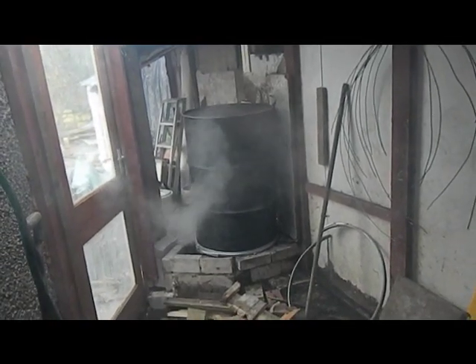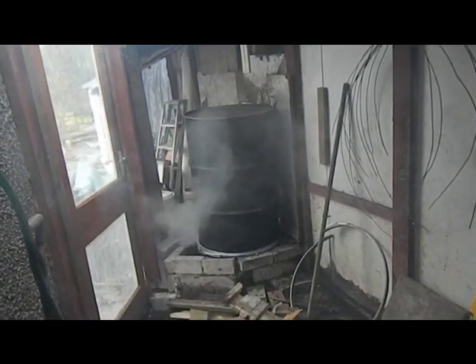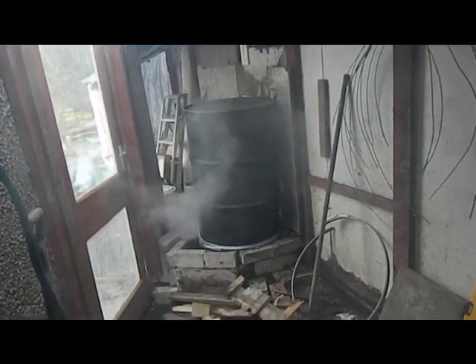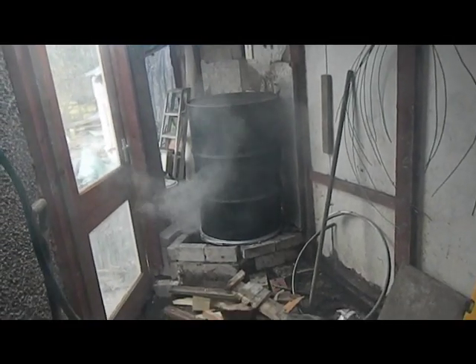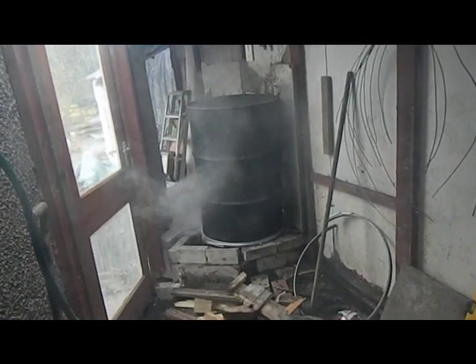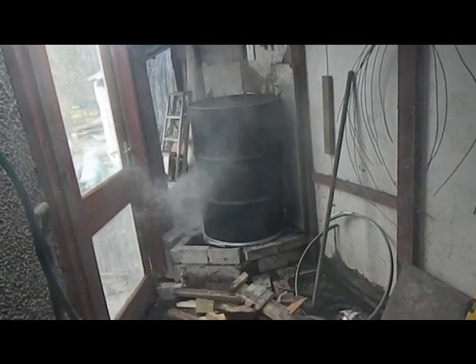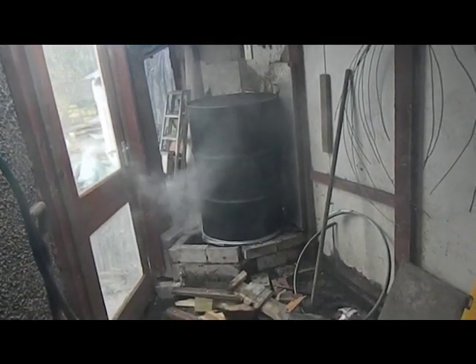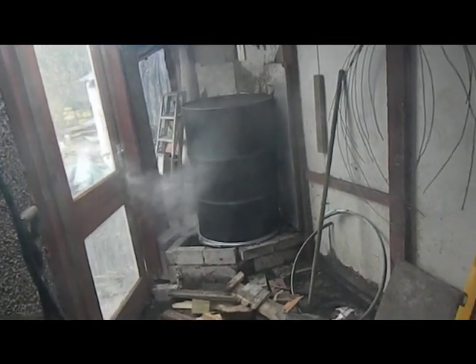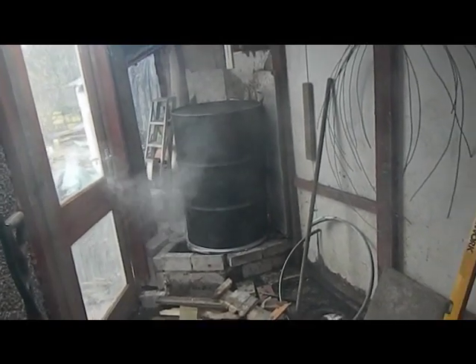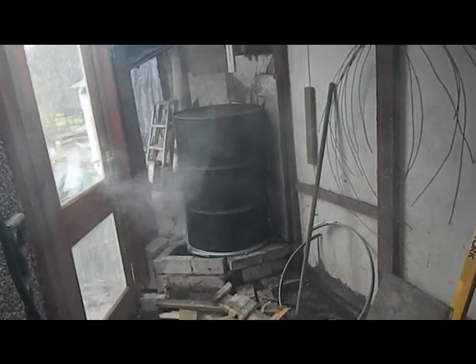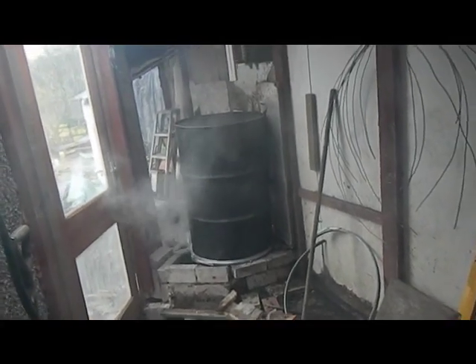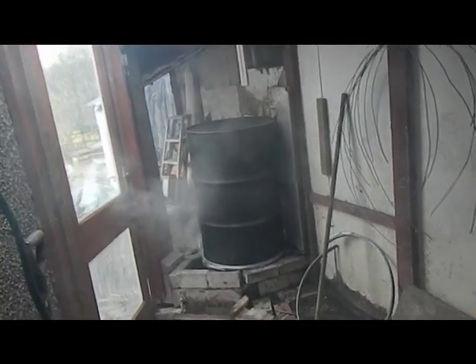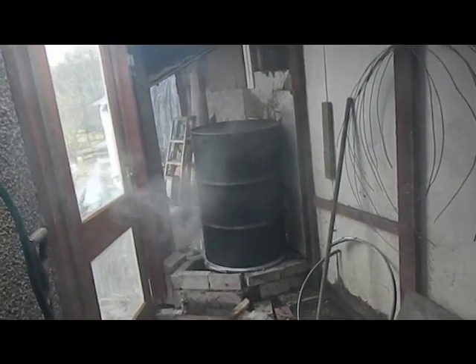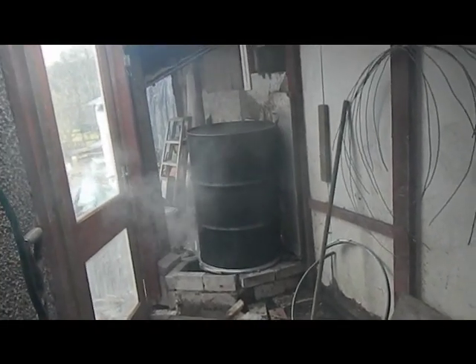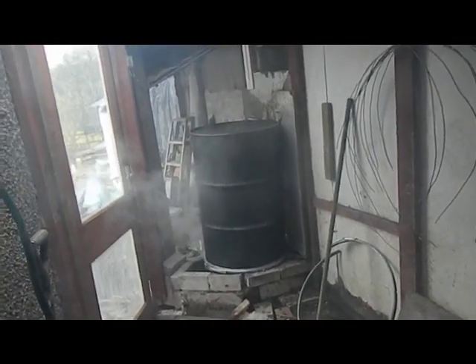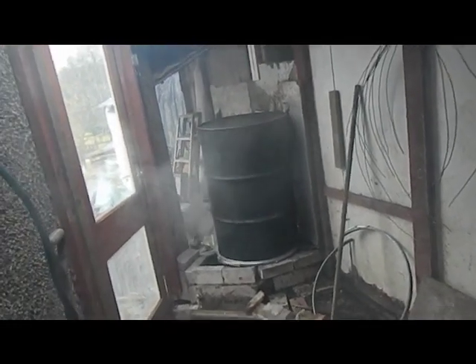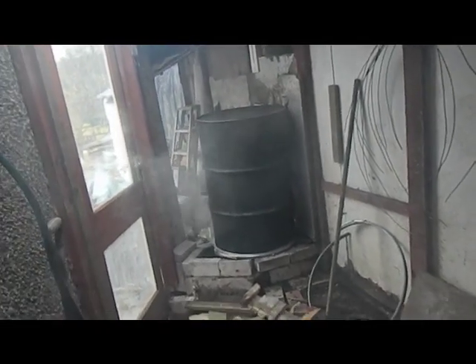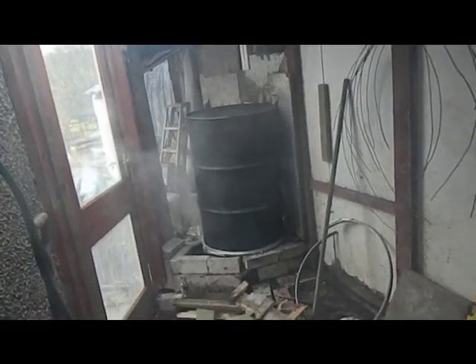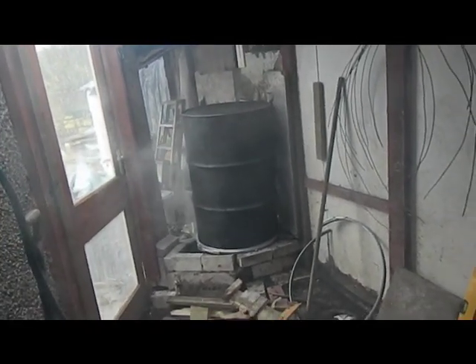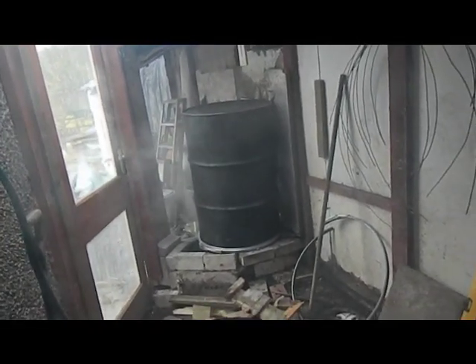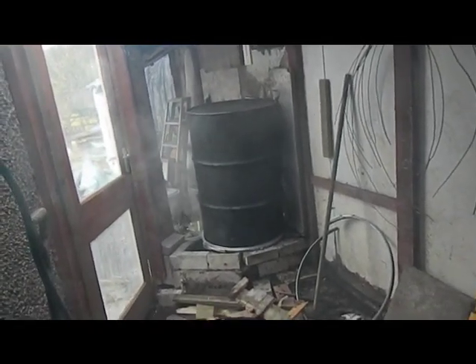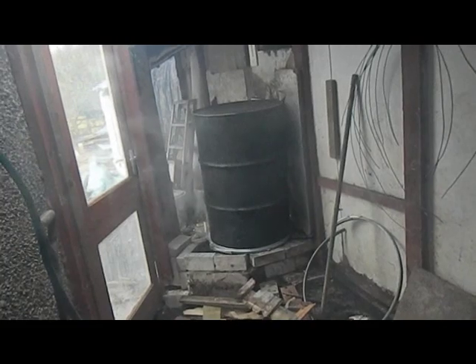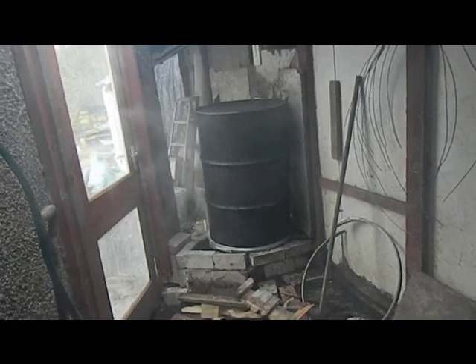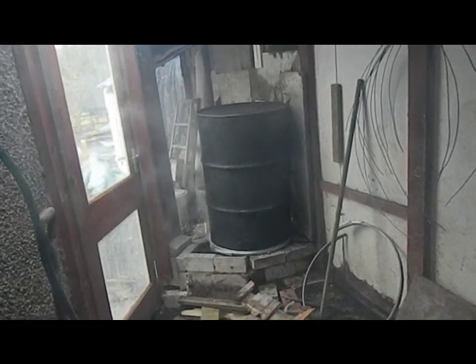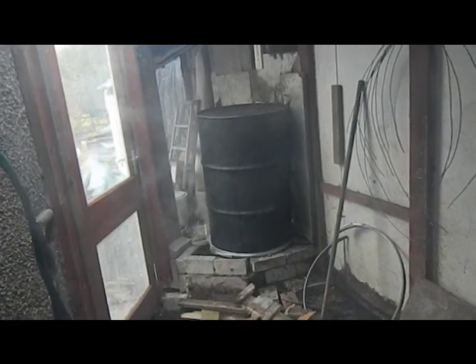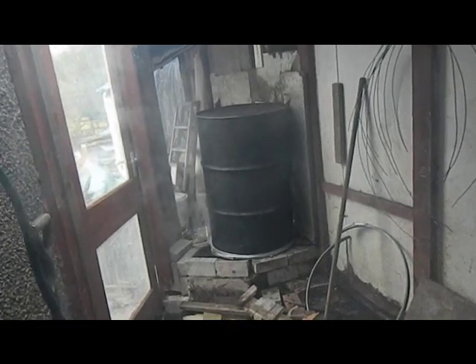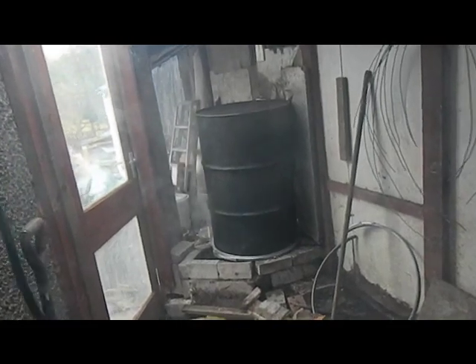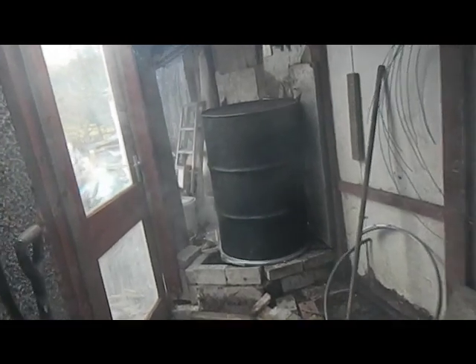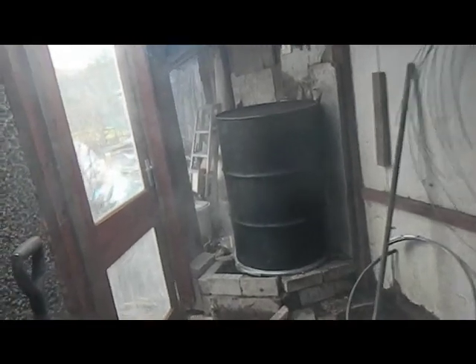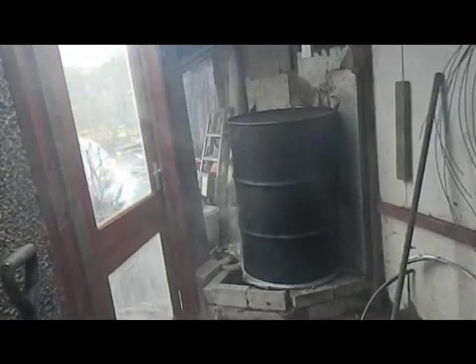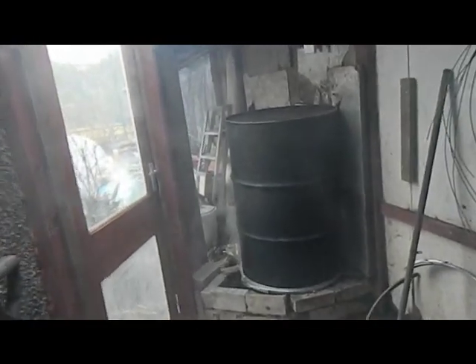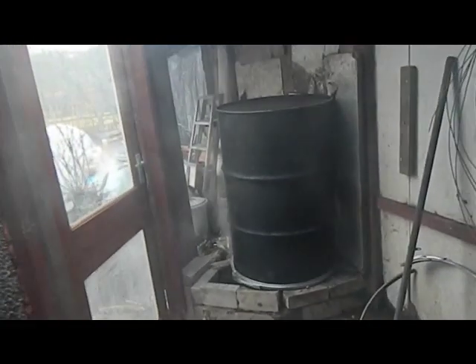Nothing, no smell. There is a slight smell of wood smoke in here, but that's hardly surprising.